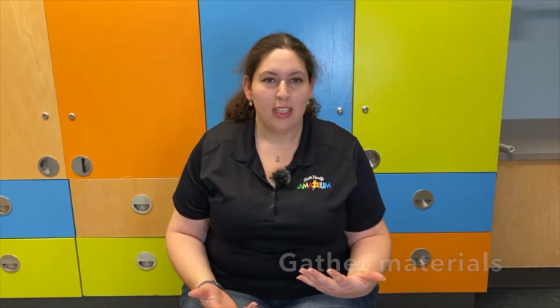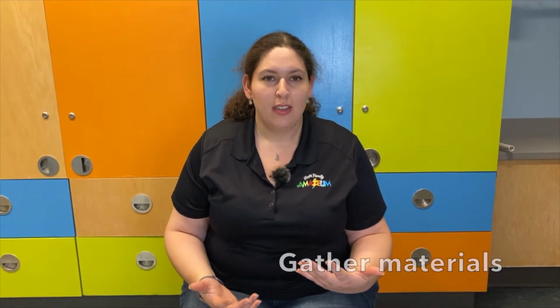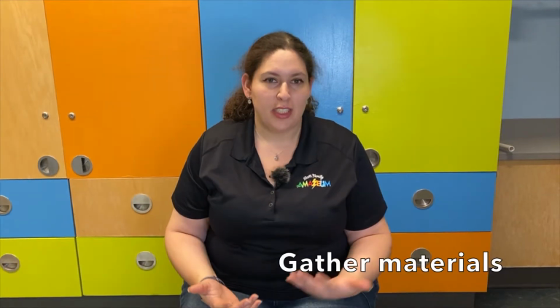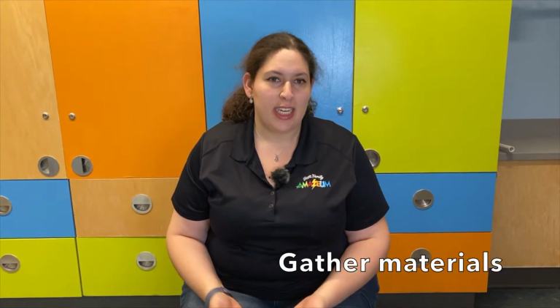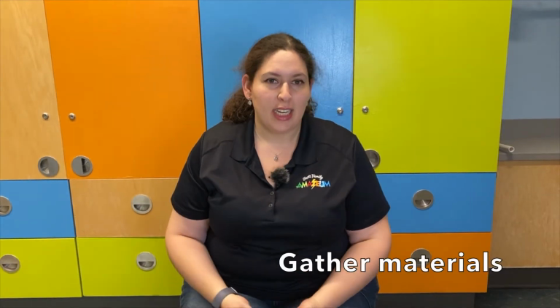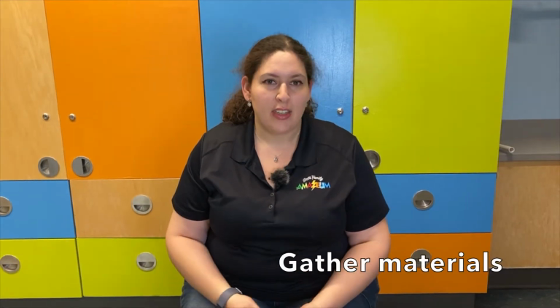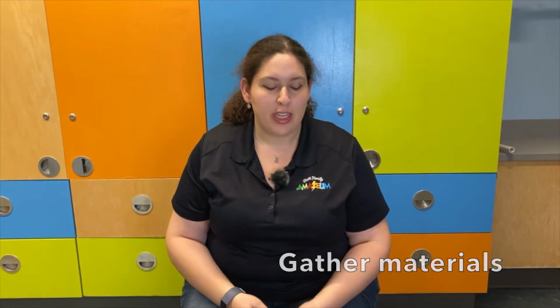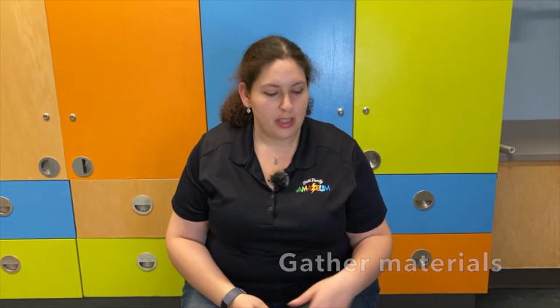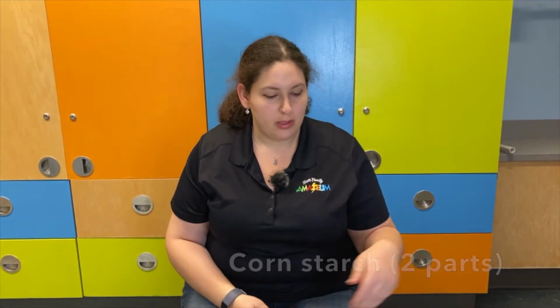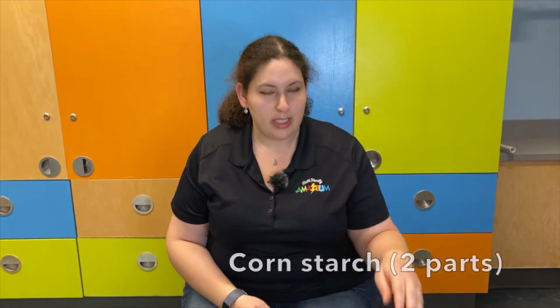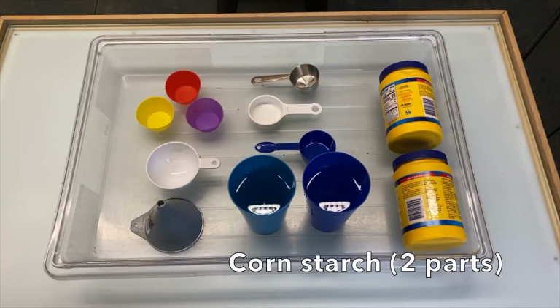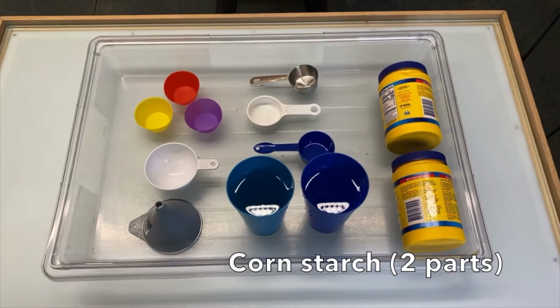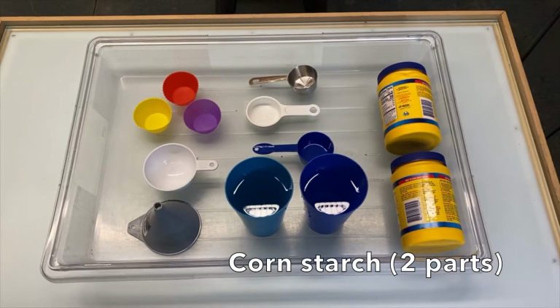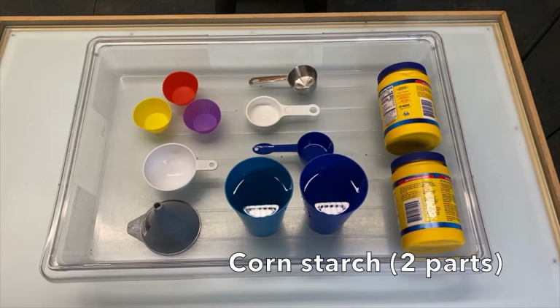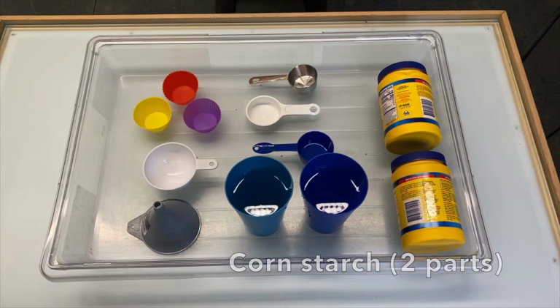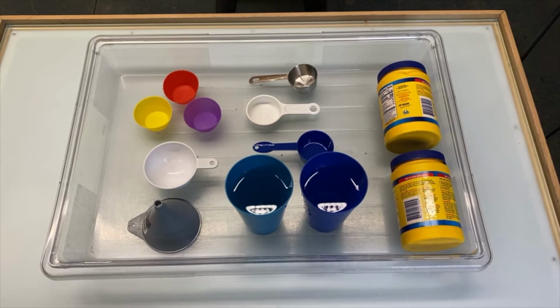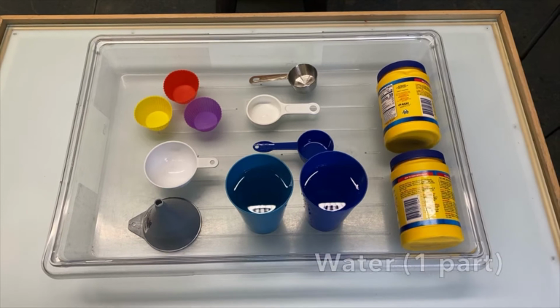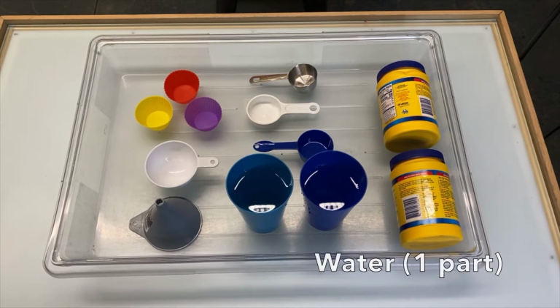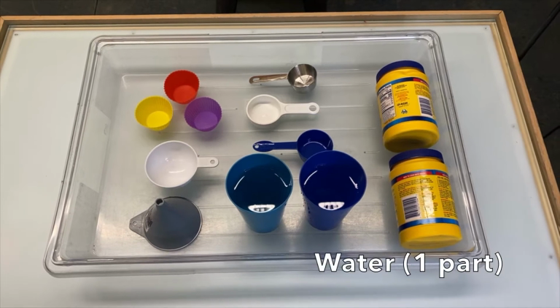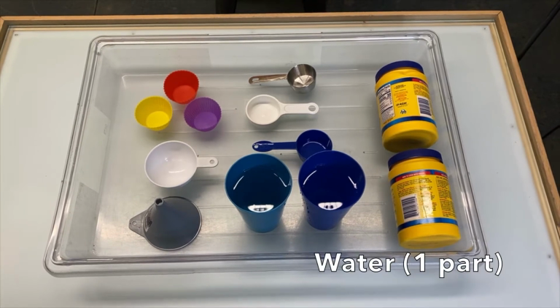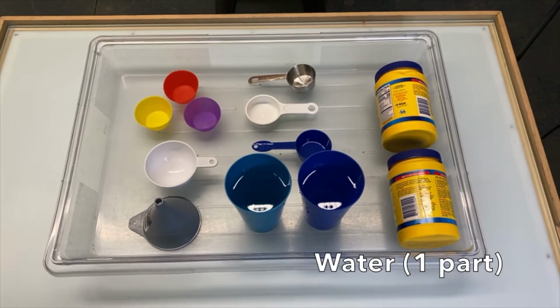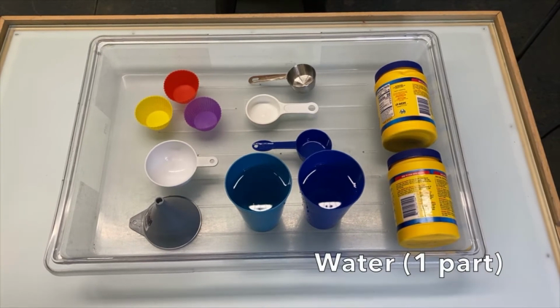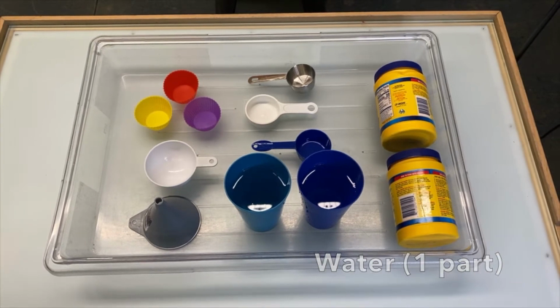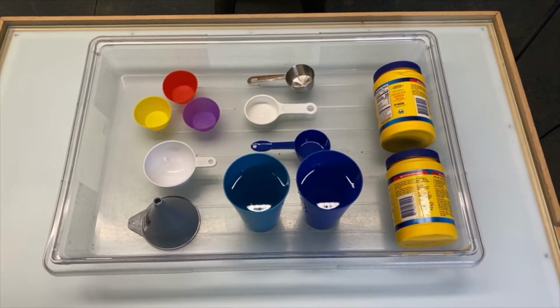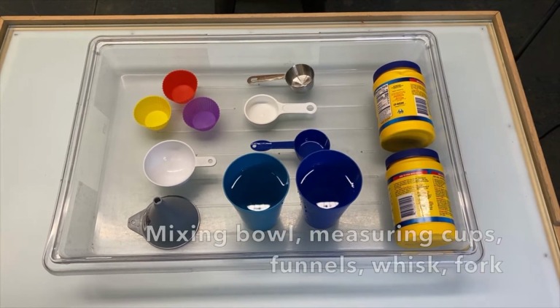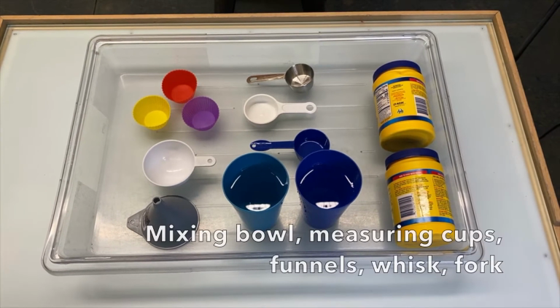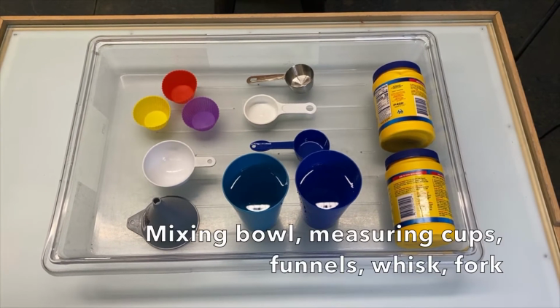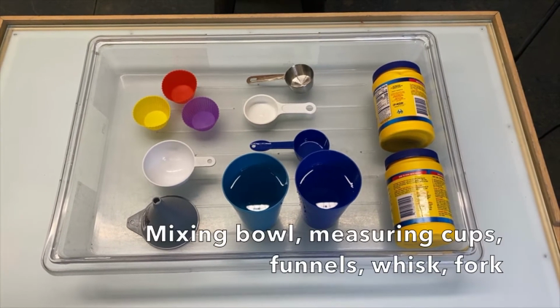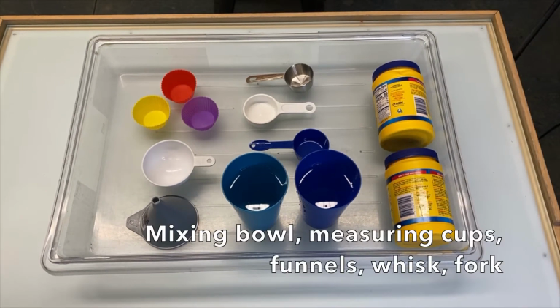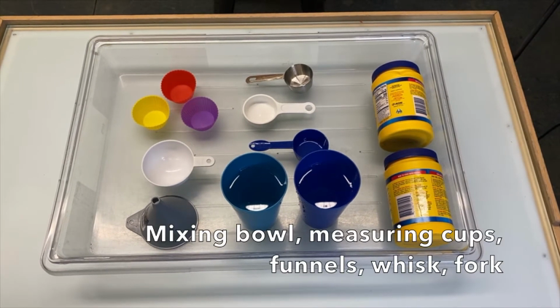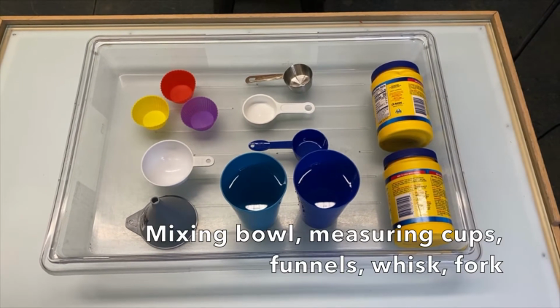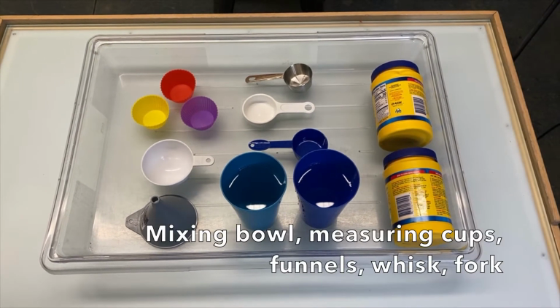For today's activity, you'll need some cornstarch, water, and some items to manipulate it with.